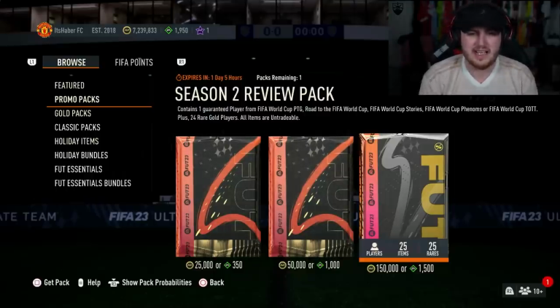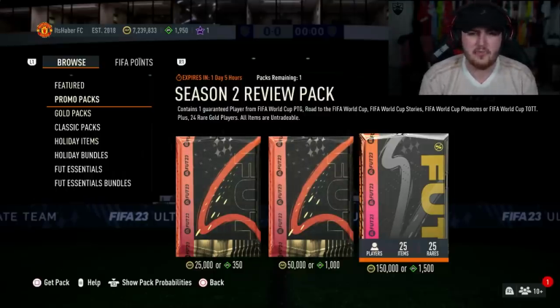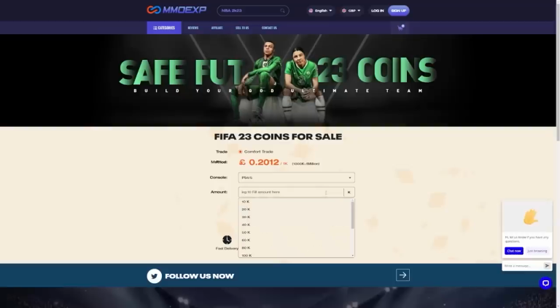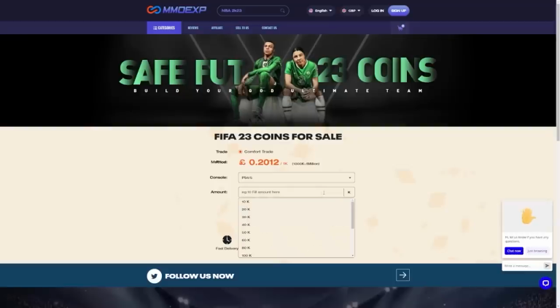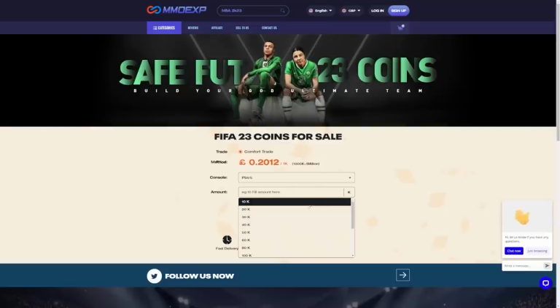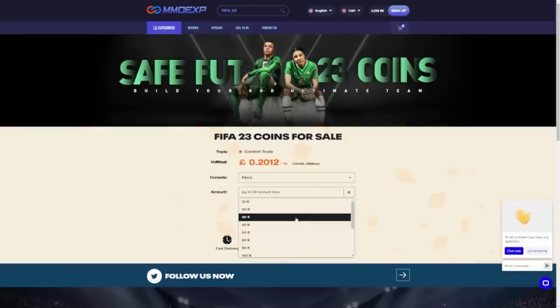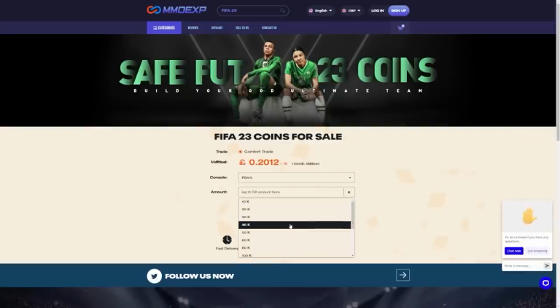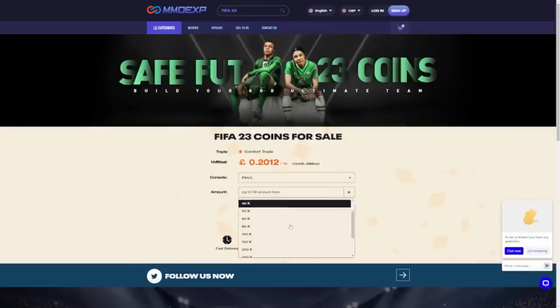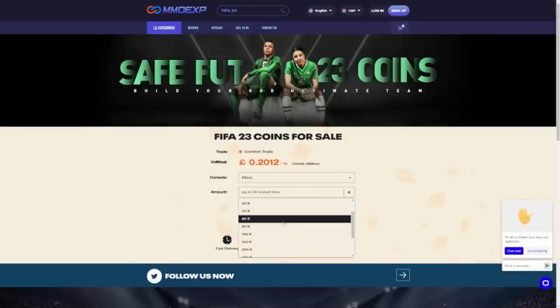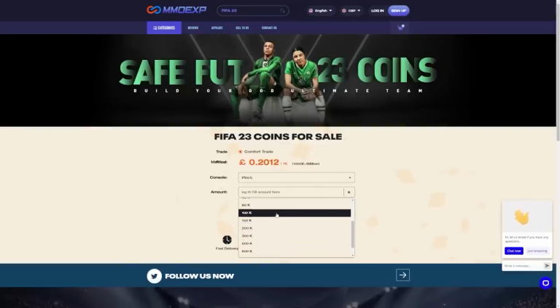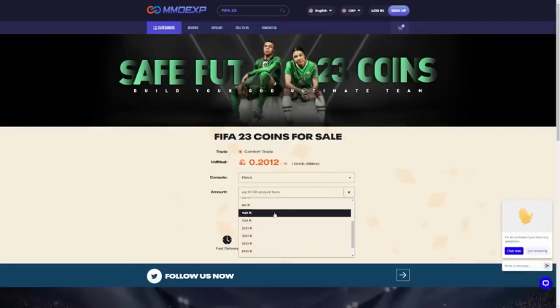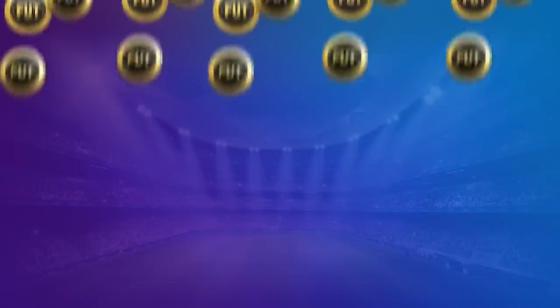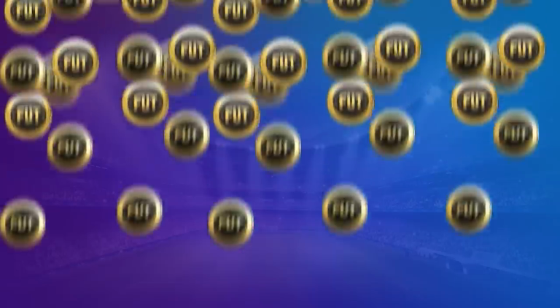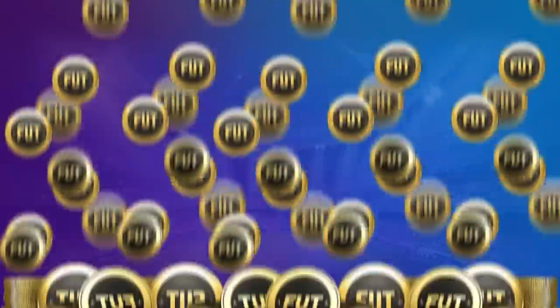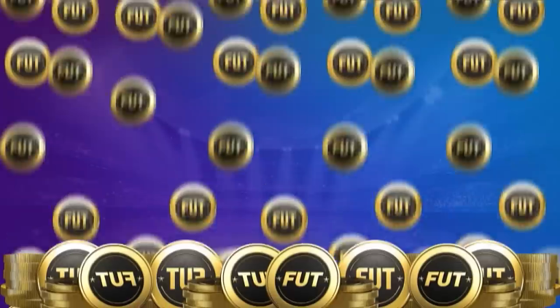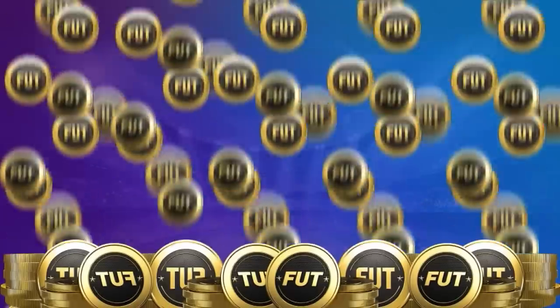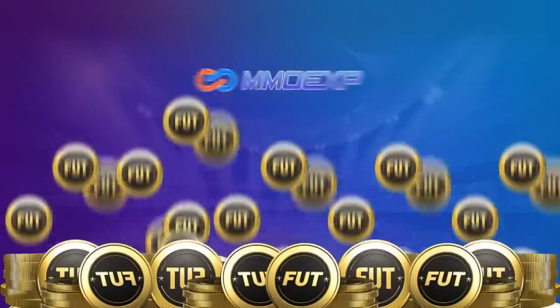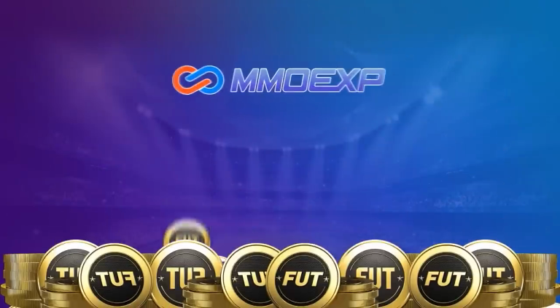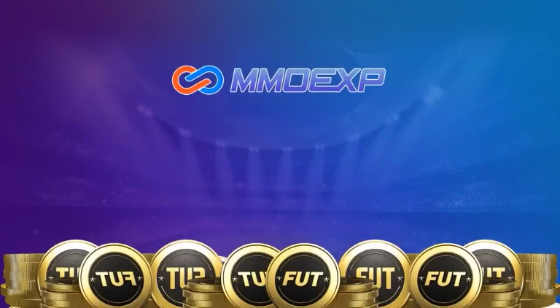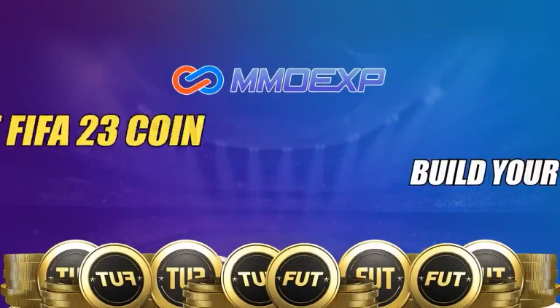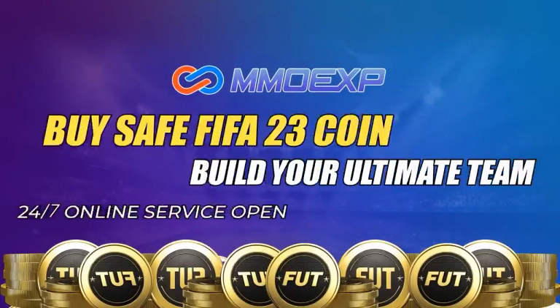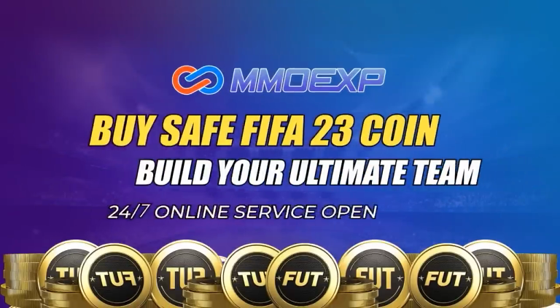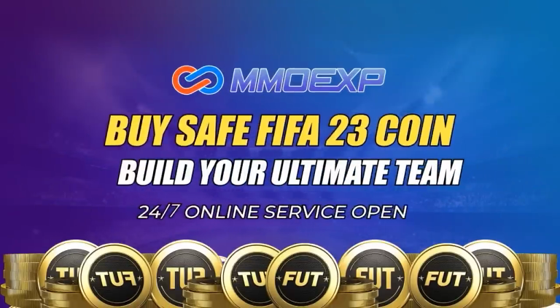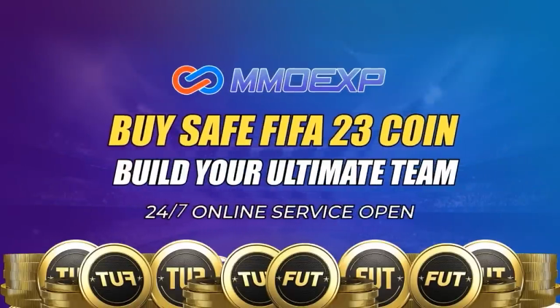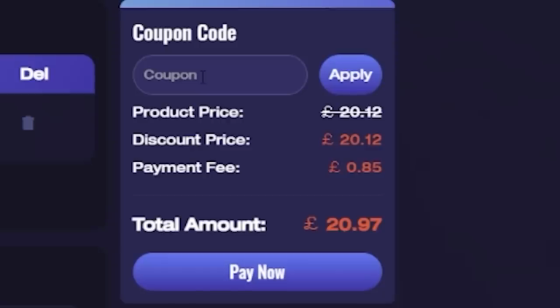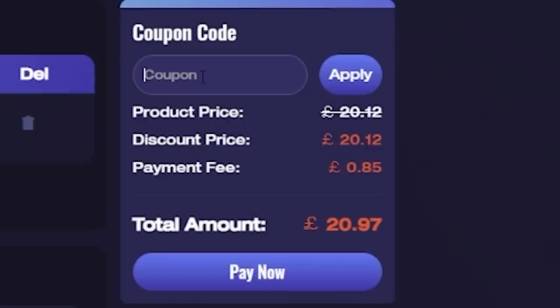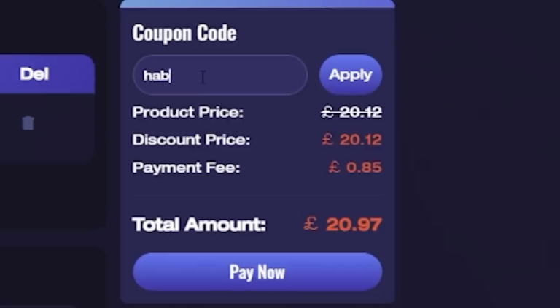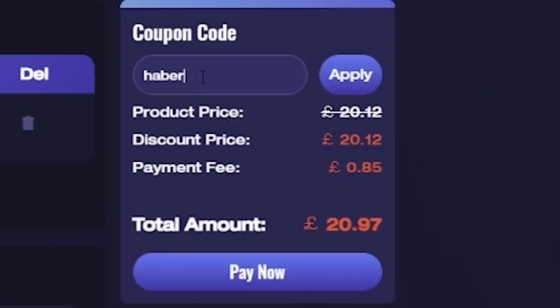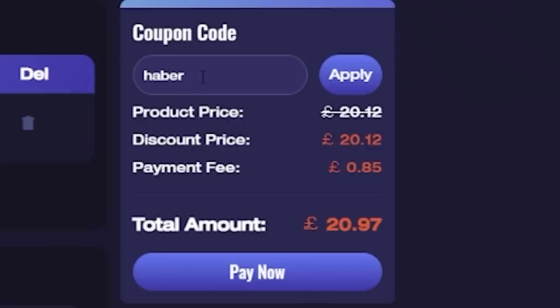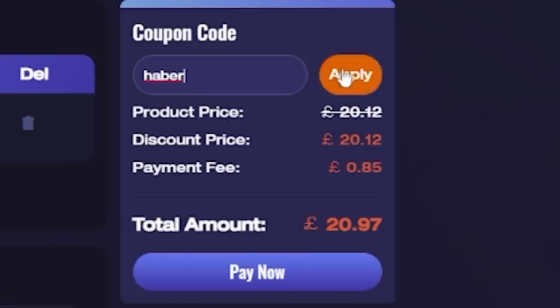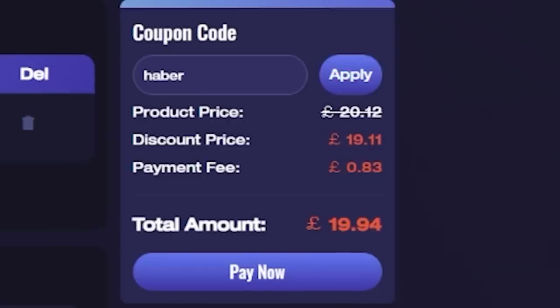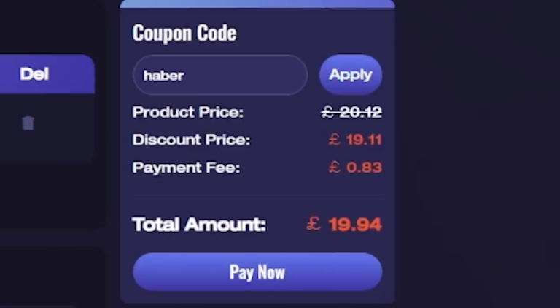Let's open it. For cheap, fast and reliable FIFA coins, check out MMO EXP. There is a link down below and use the code HABER to get yourself 5% off all of your orders.